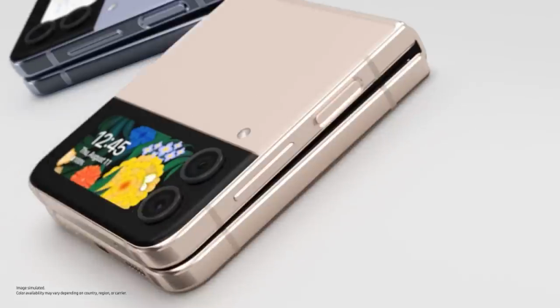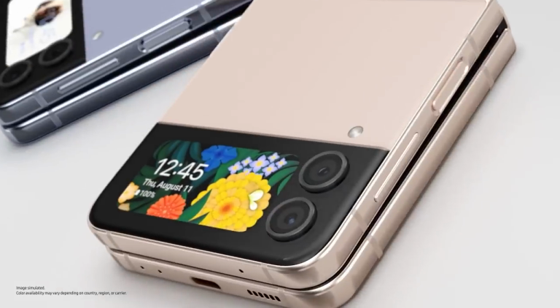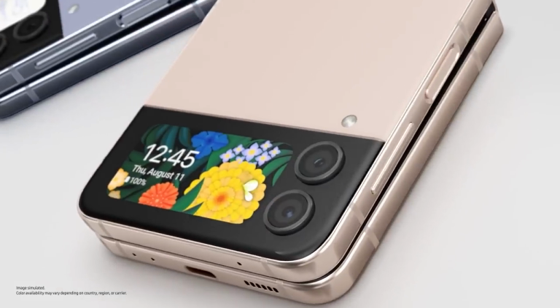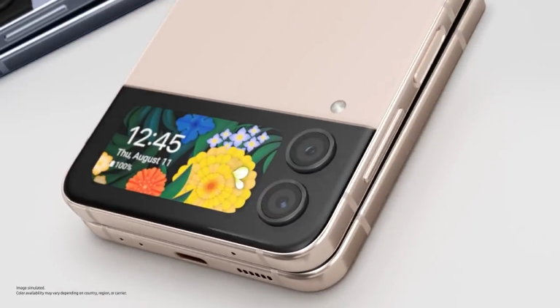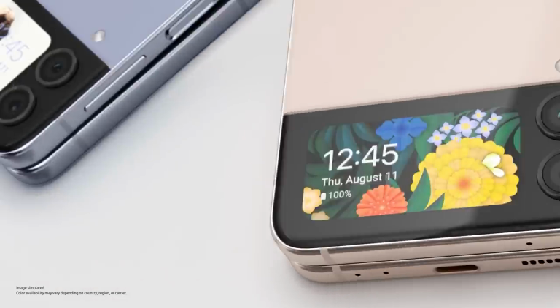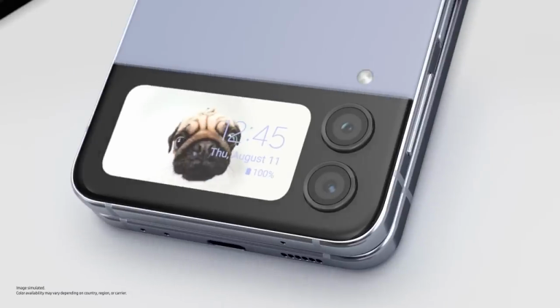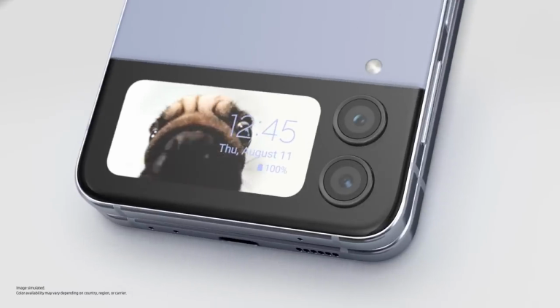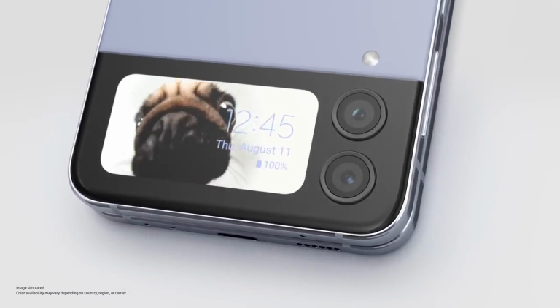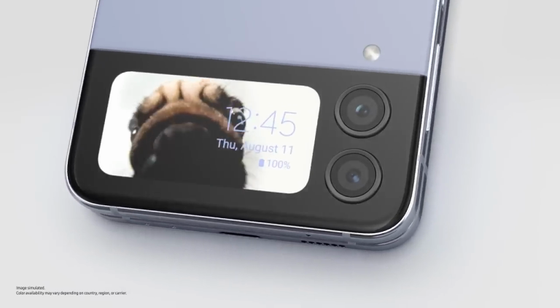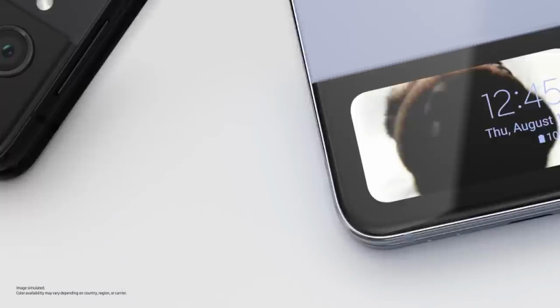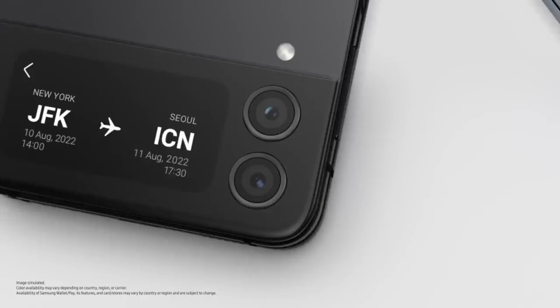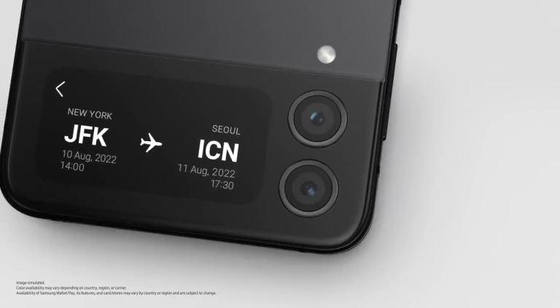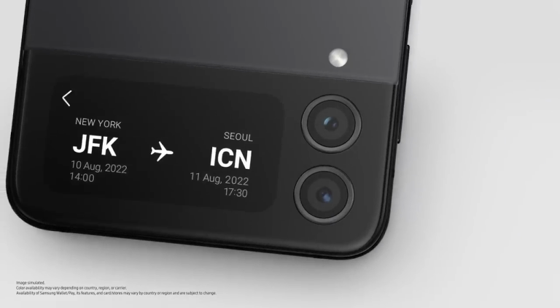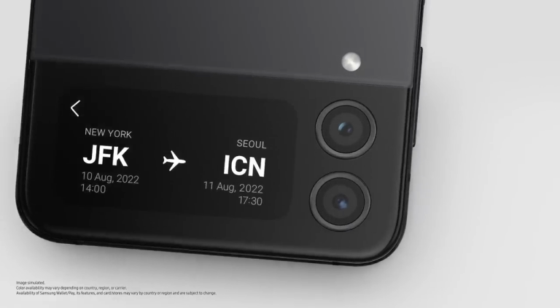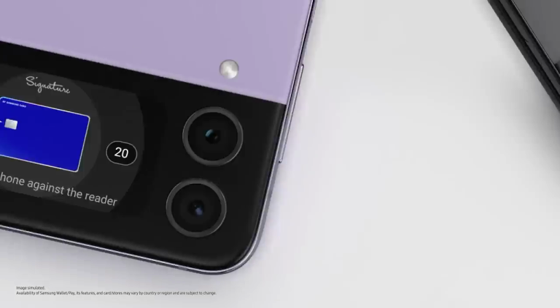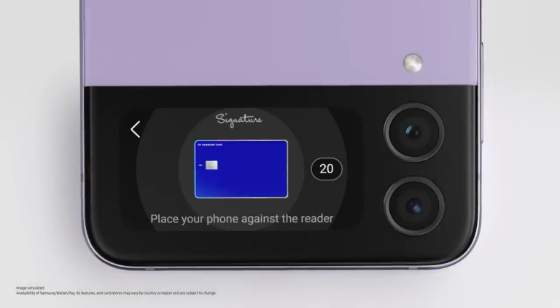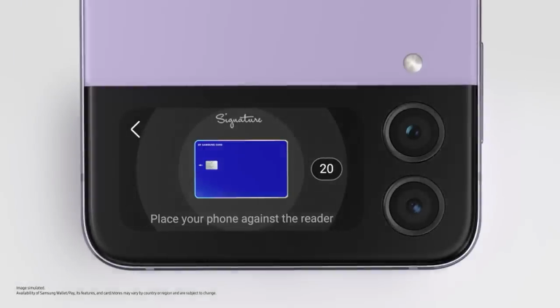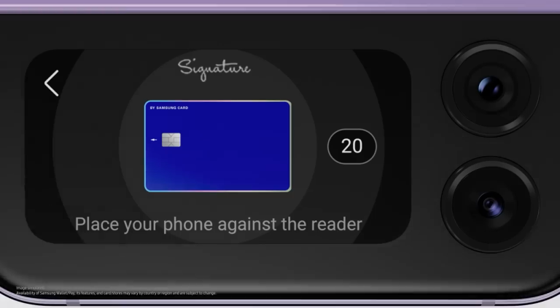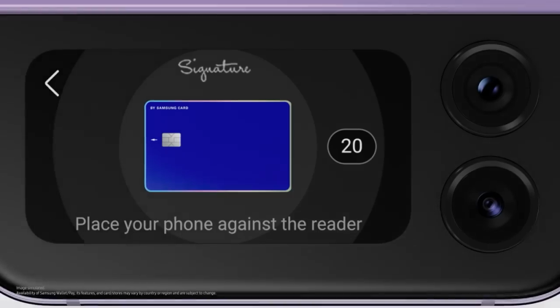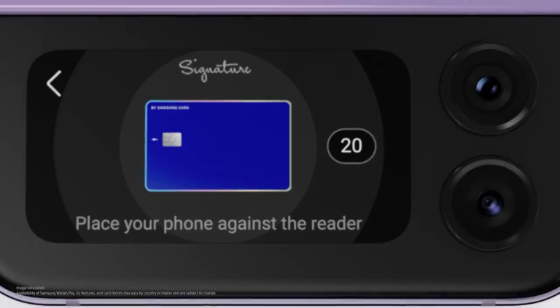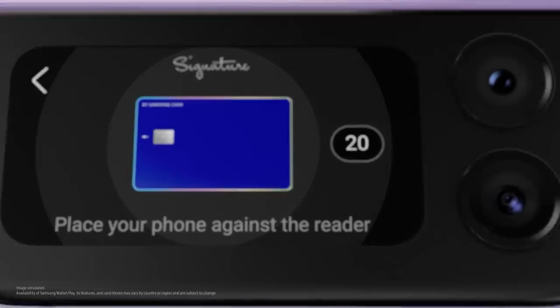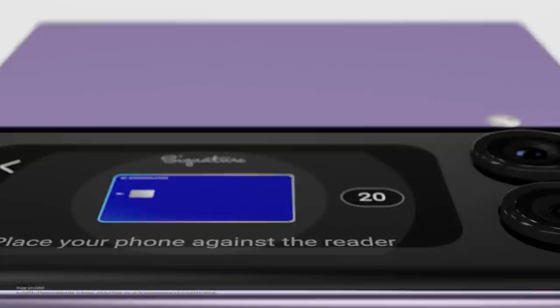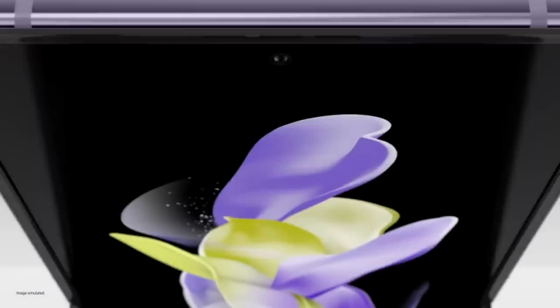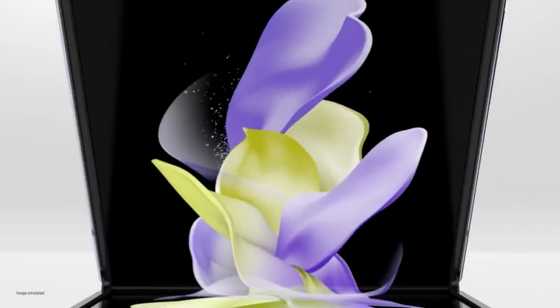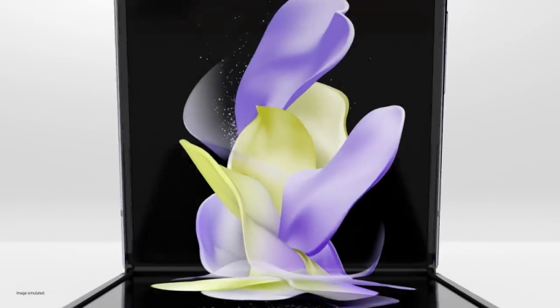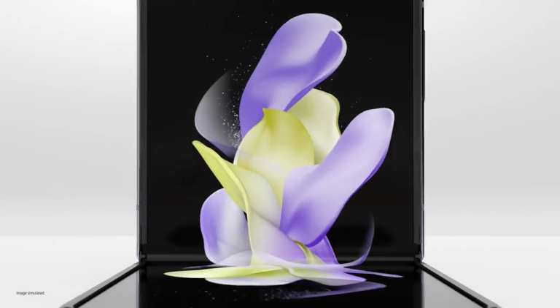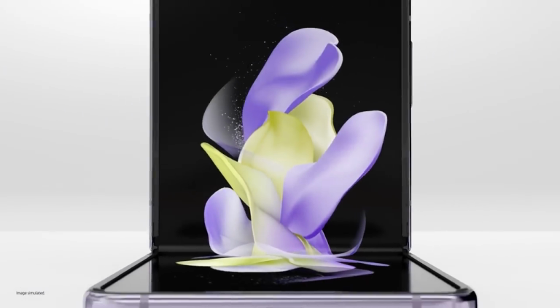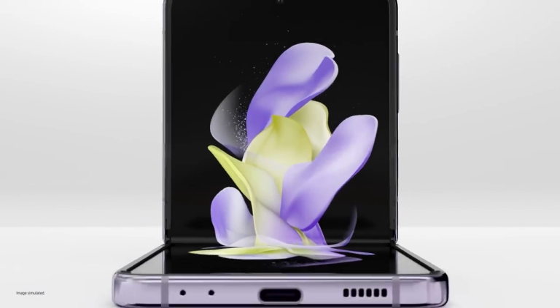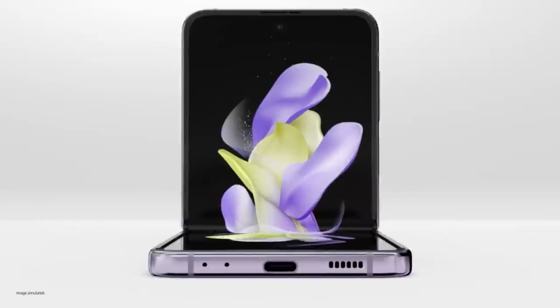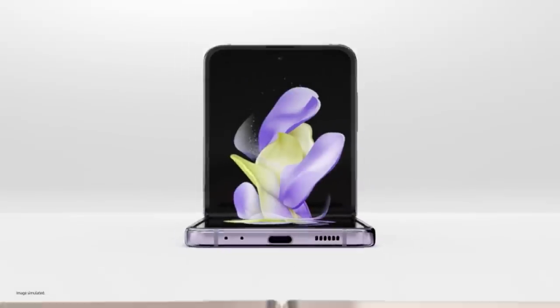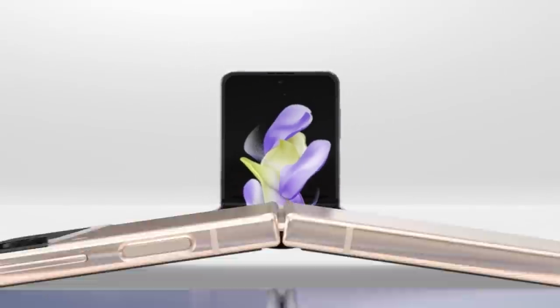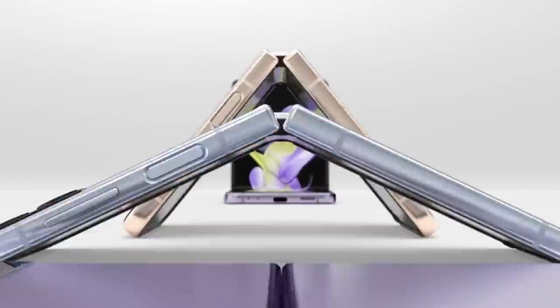The cover screen is designed to keep up with your life. Open it, and a whole new world of self-expression unfolds with FlexCam.